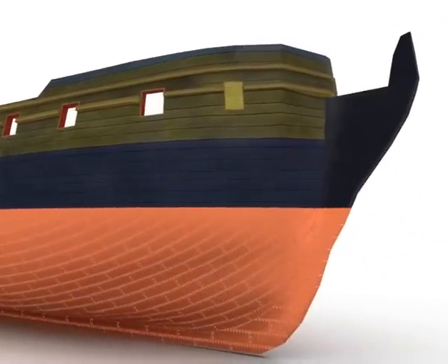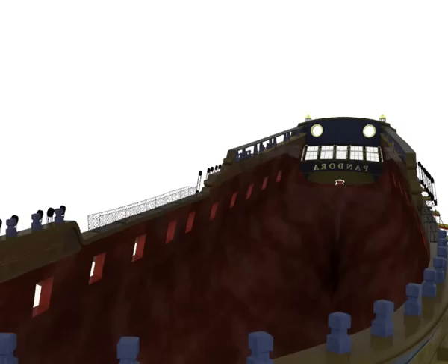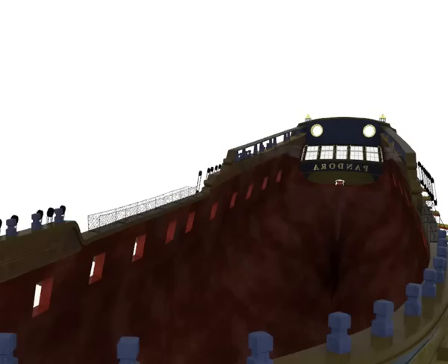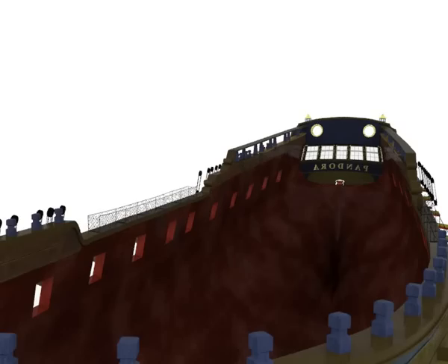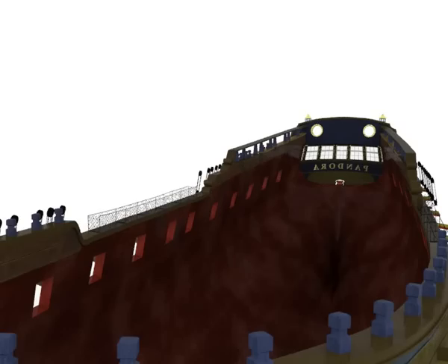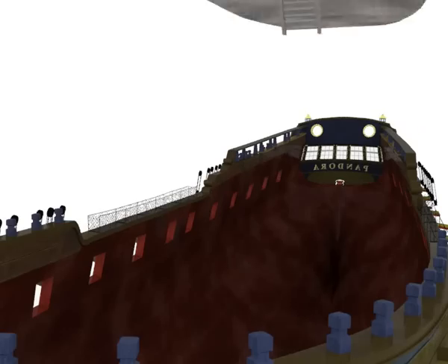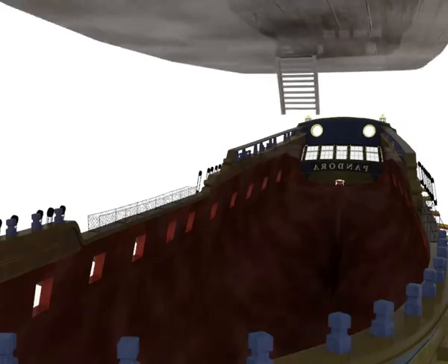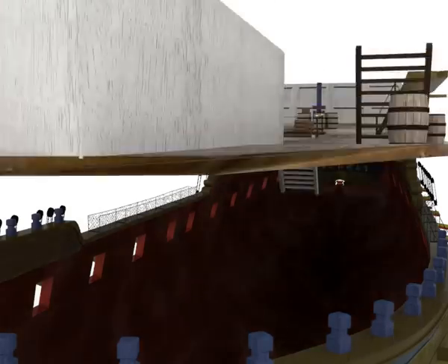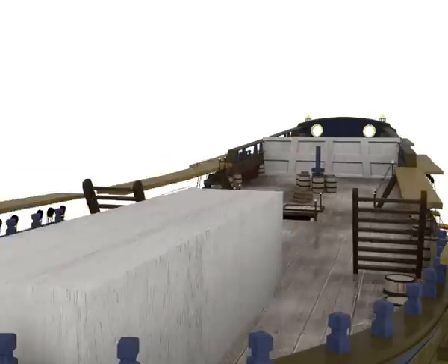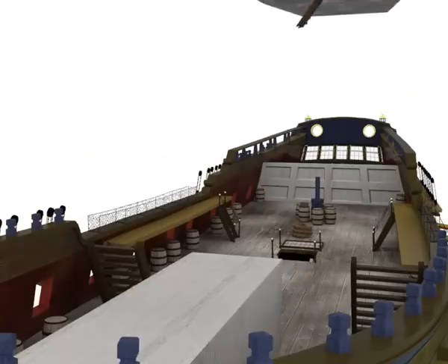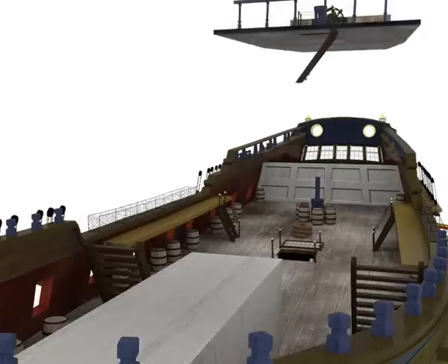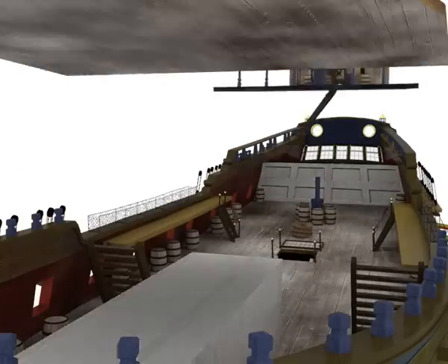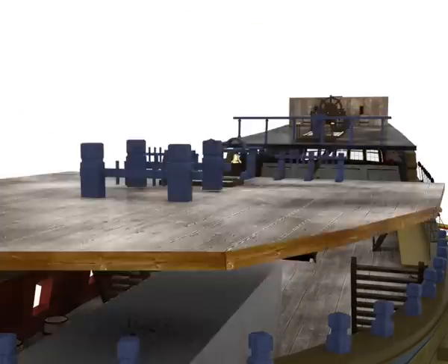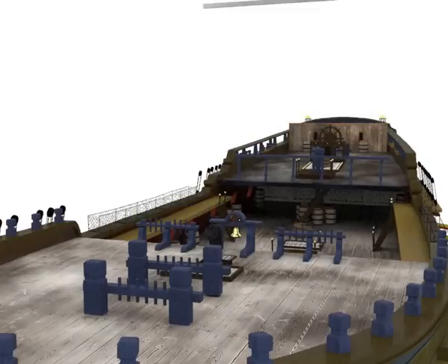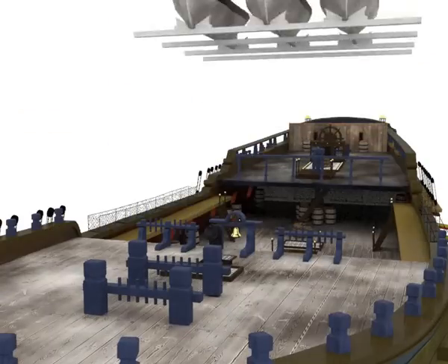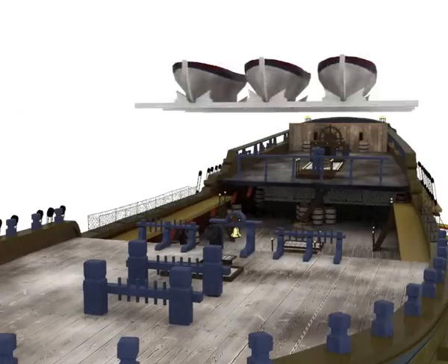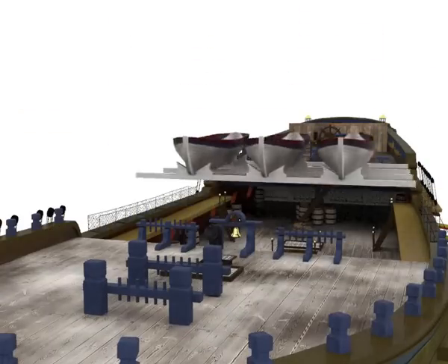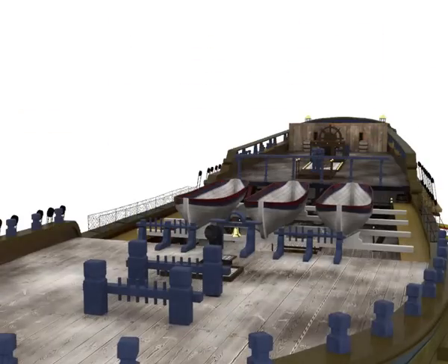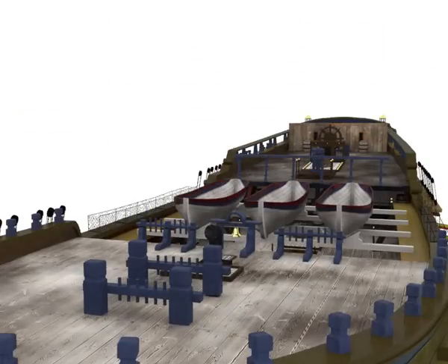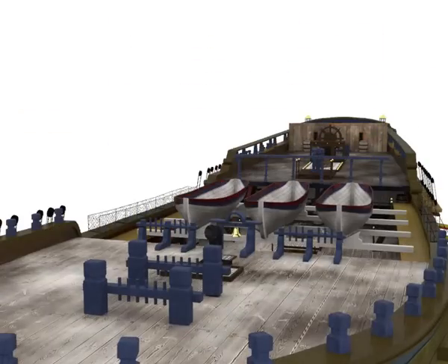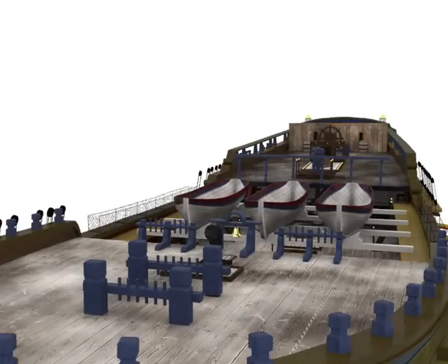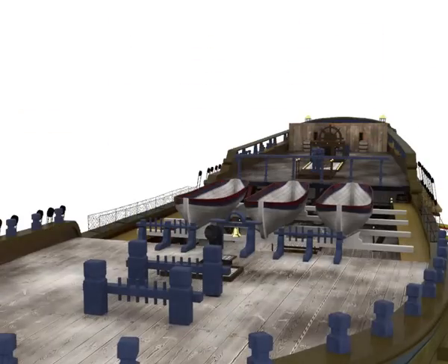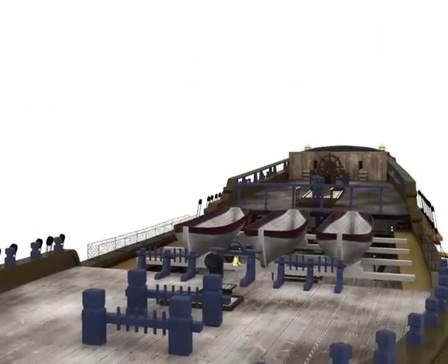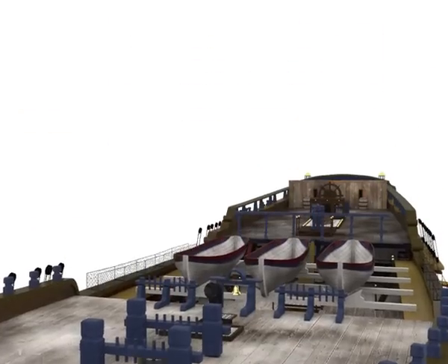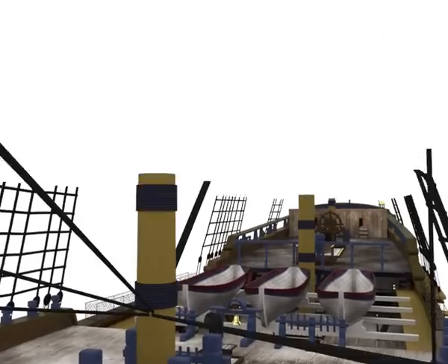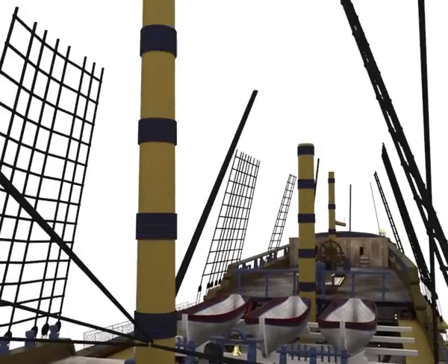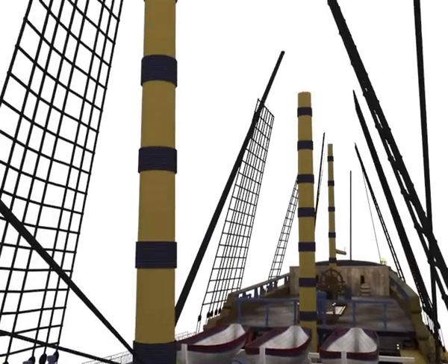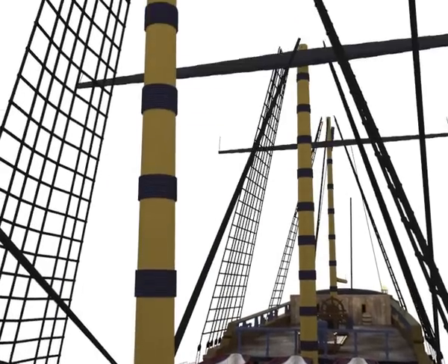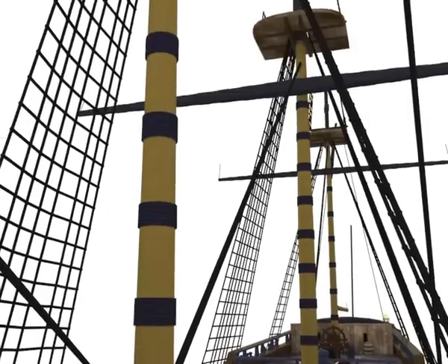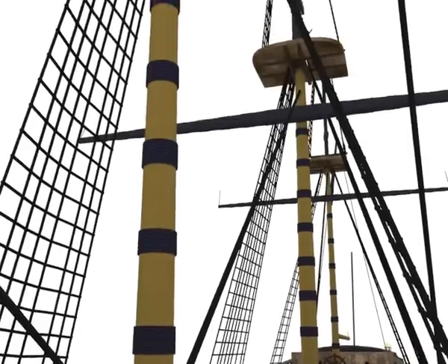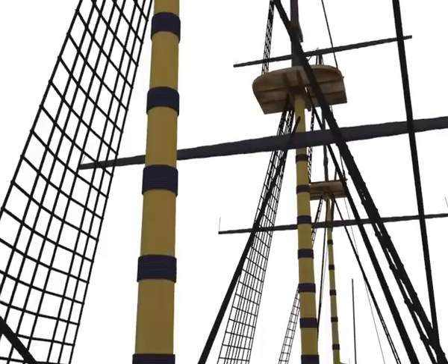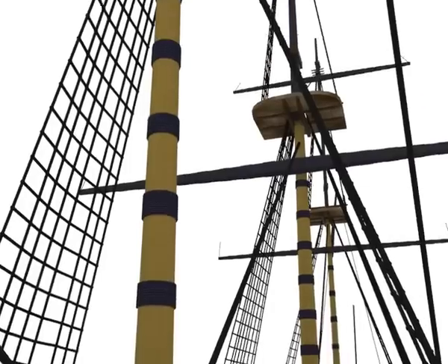The decks are then put in place, forming the various holds and cabins below. The masts and rigging complete the ship and allow it to sail.